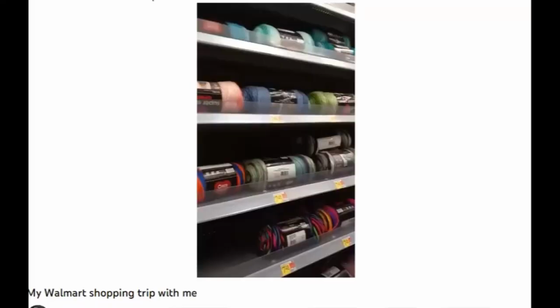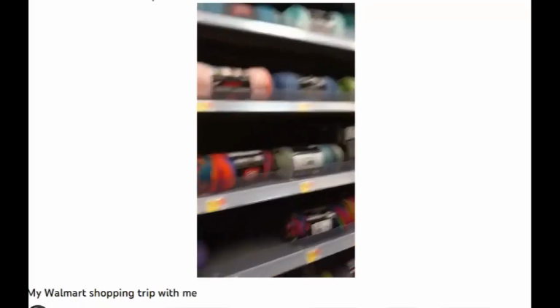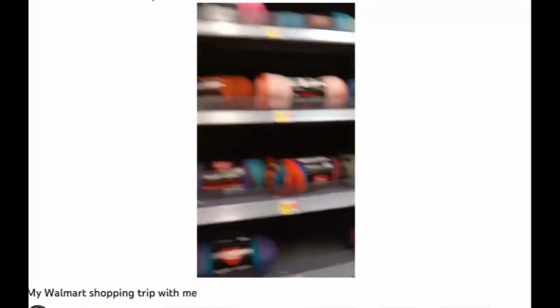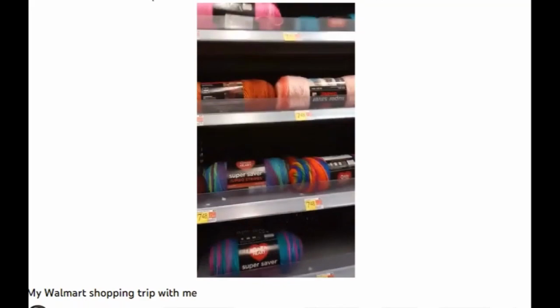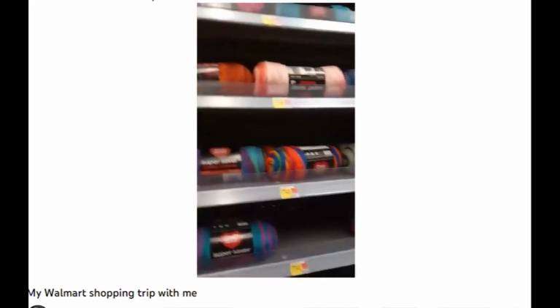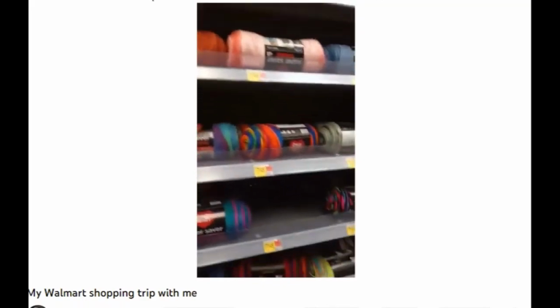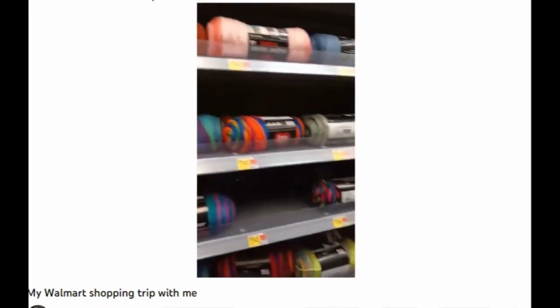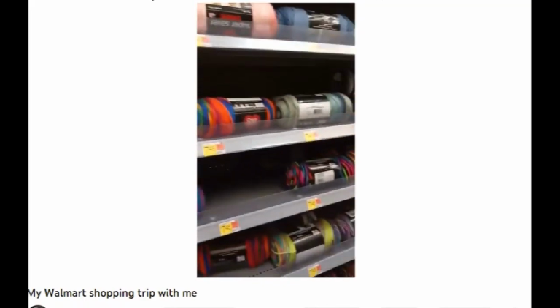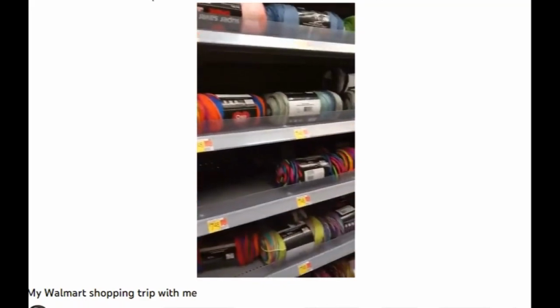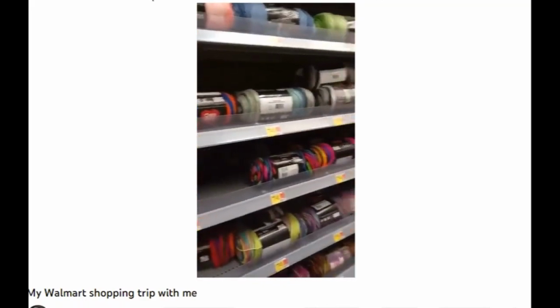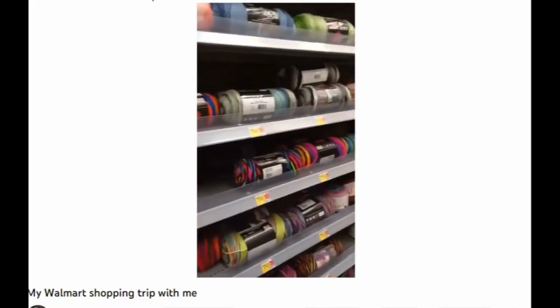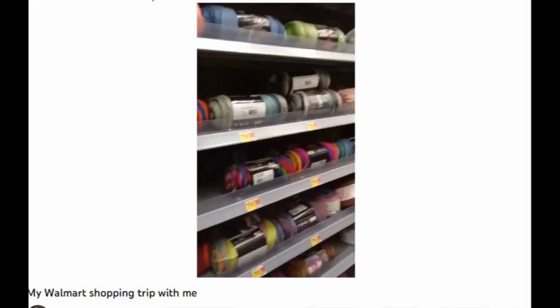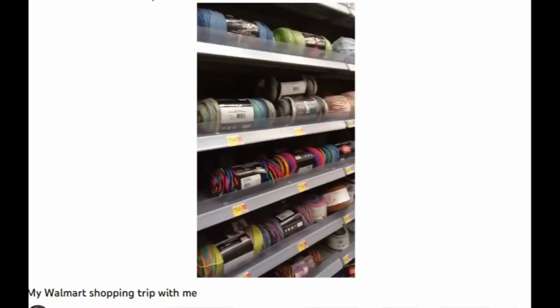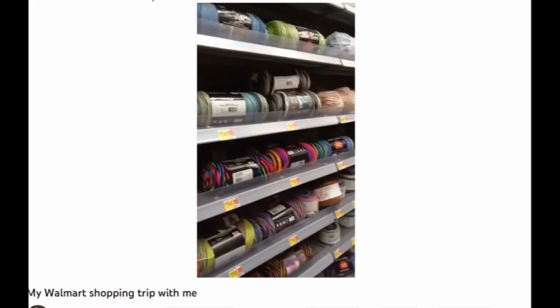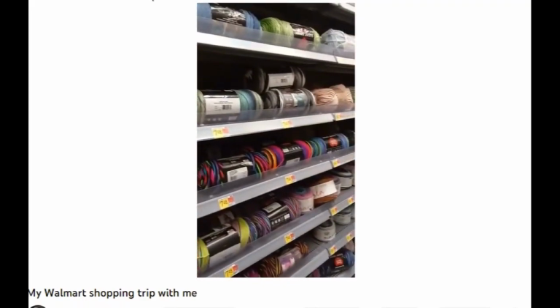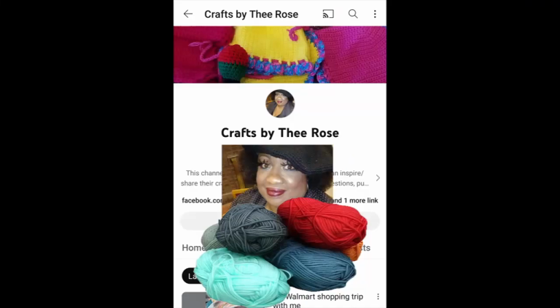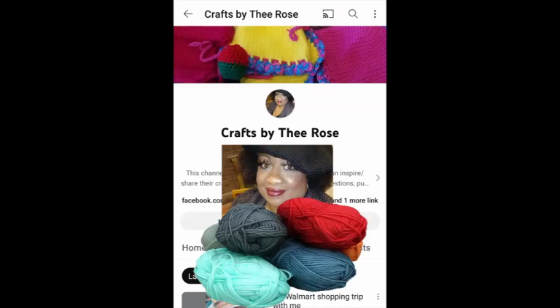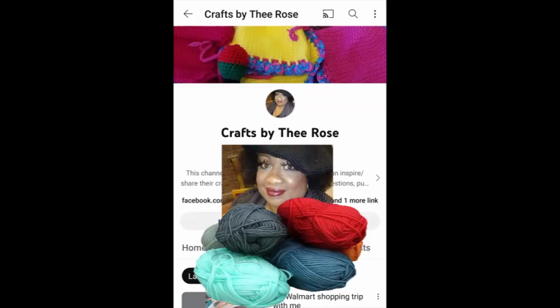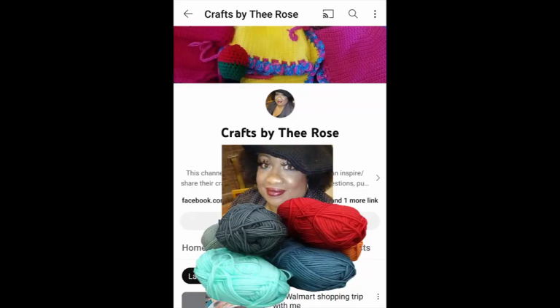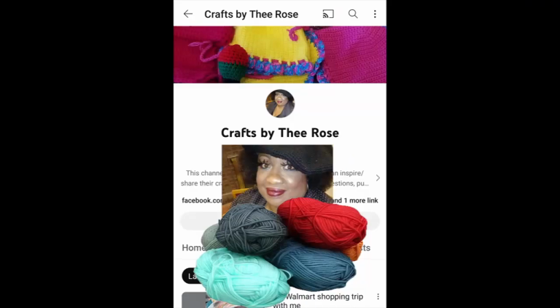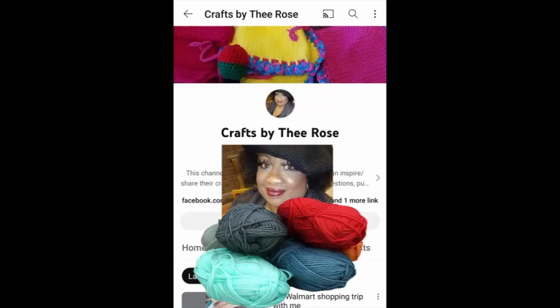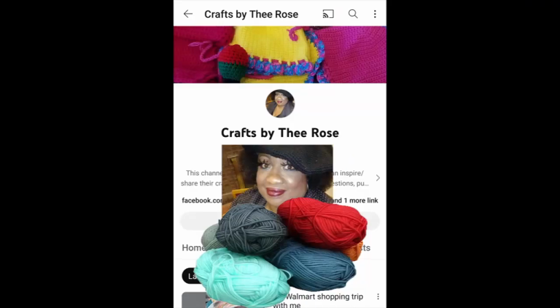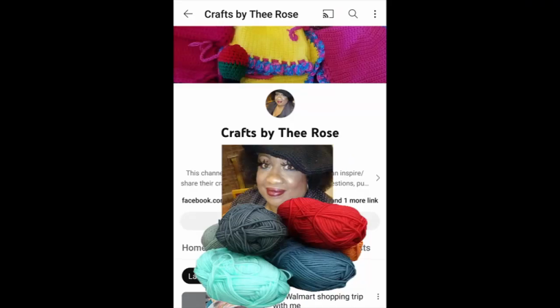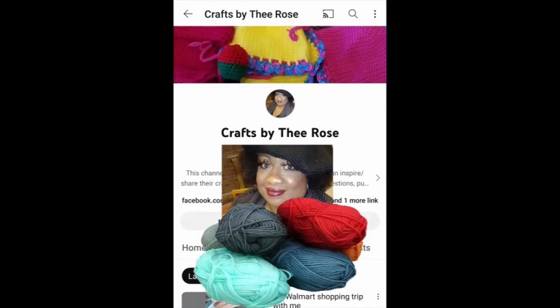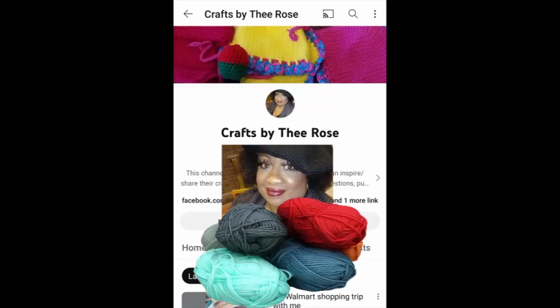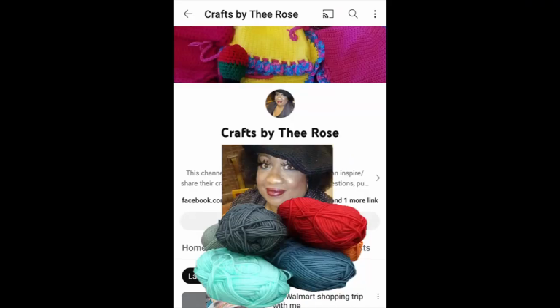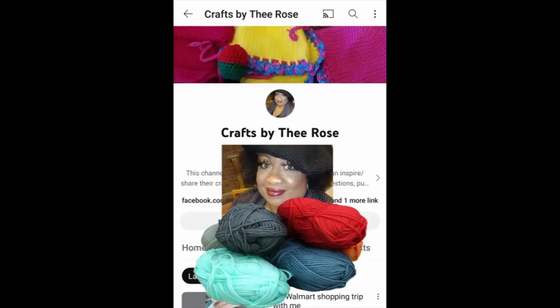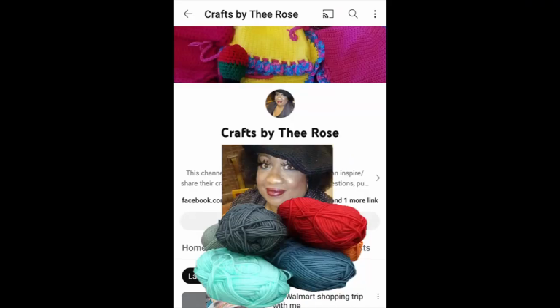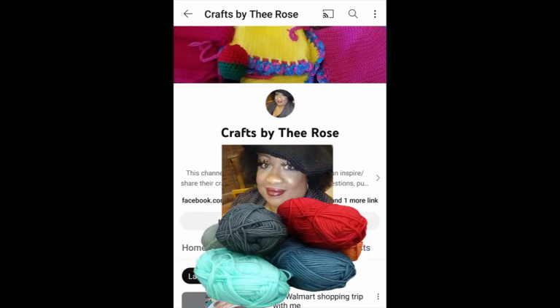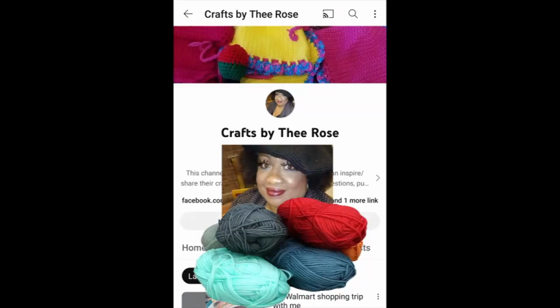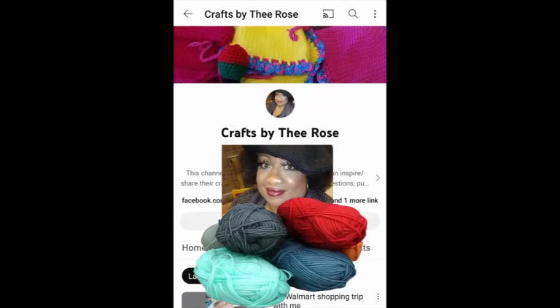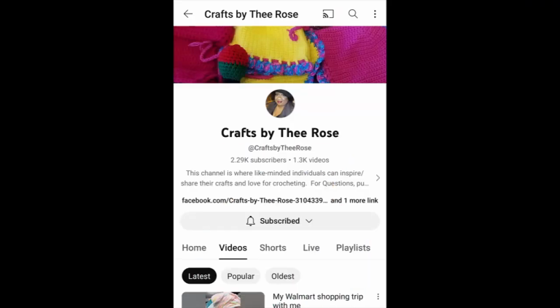So if you're also into yarn and crochet crafts, check out Crafts by The Rose.